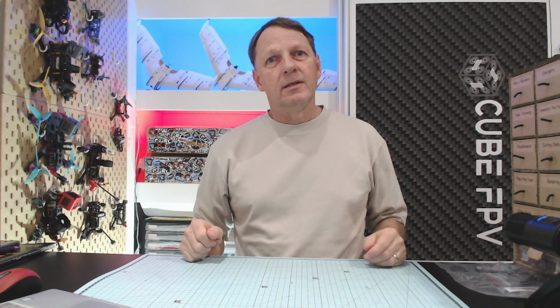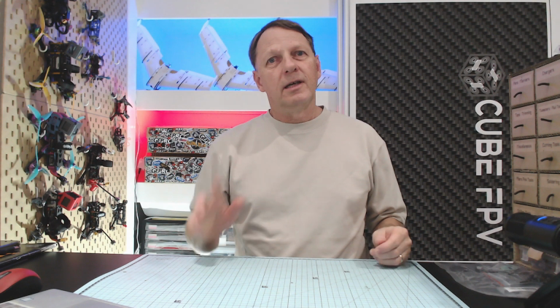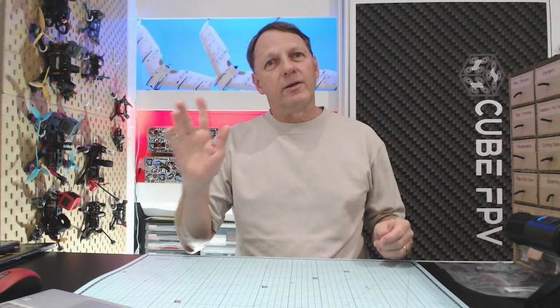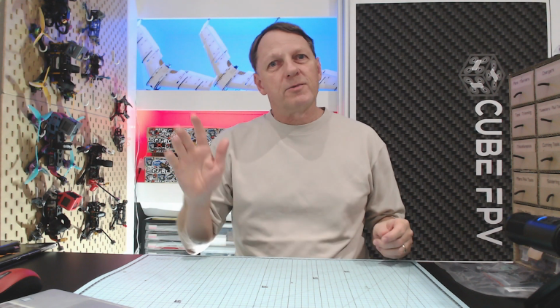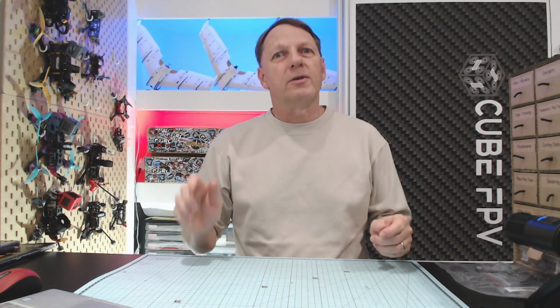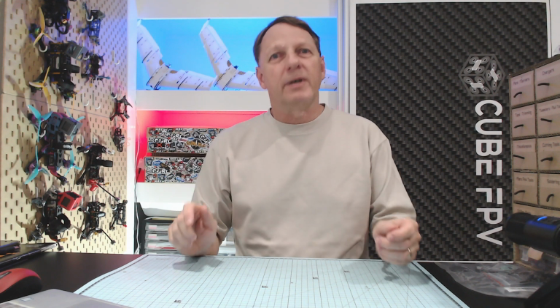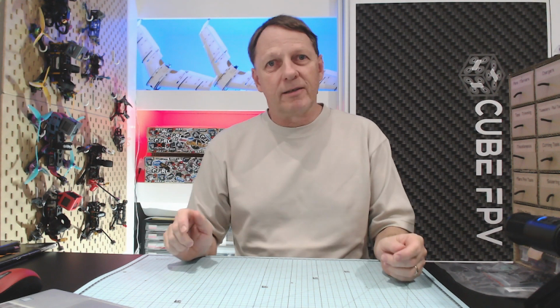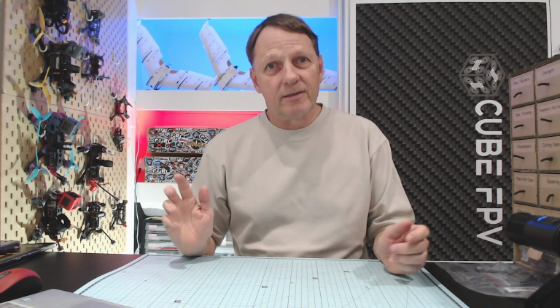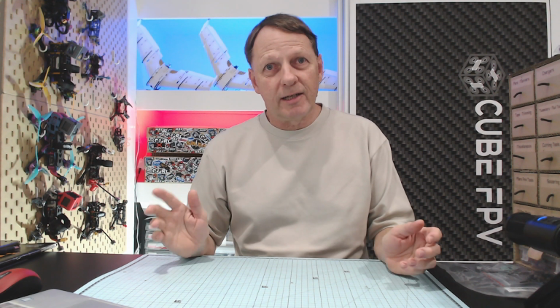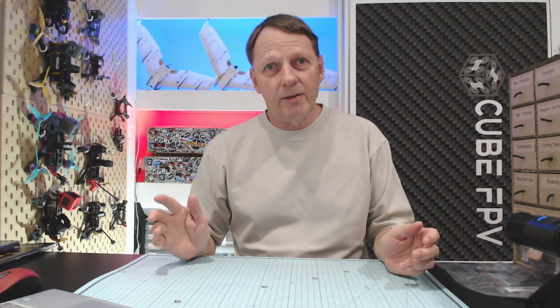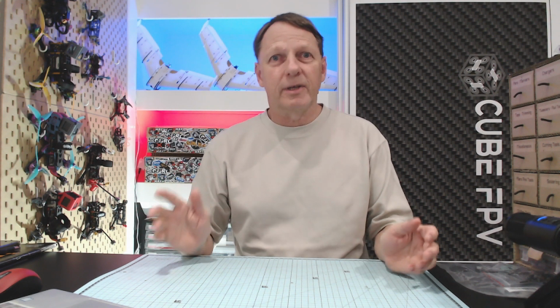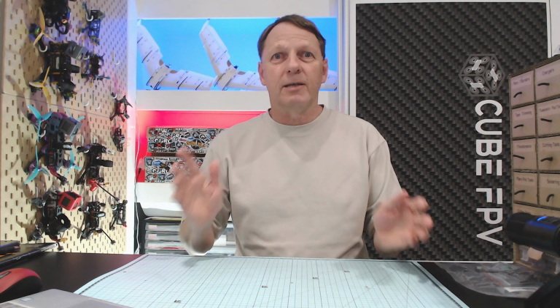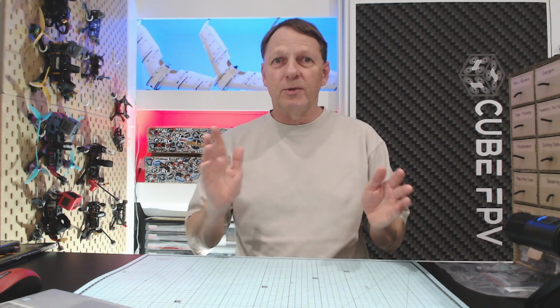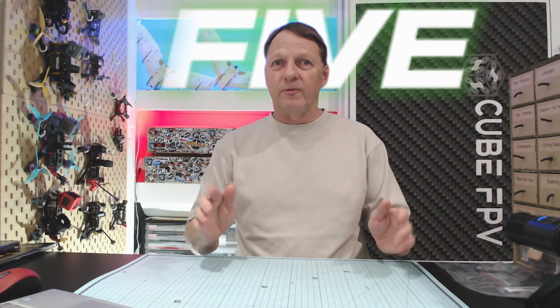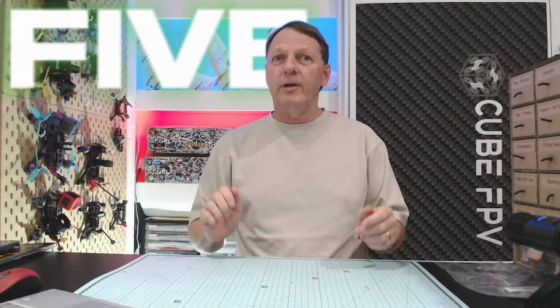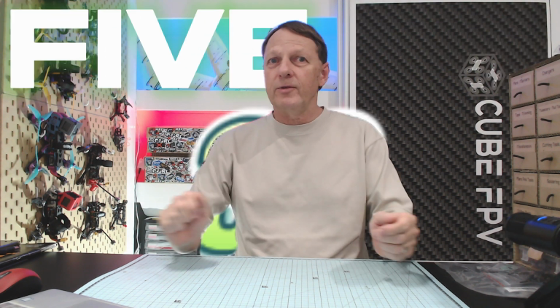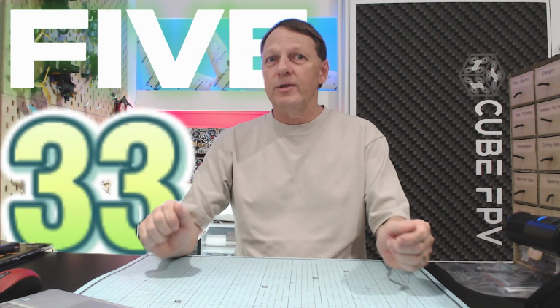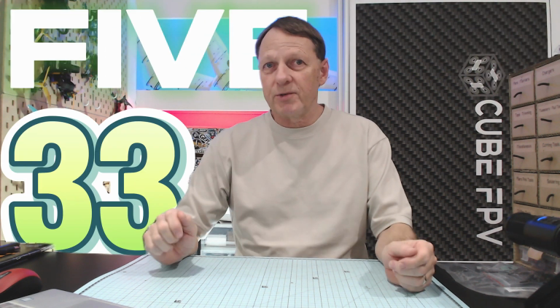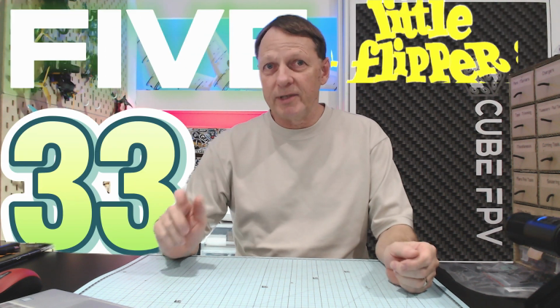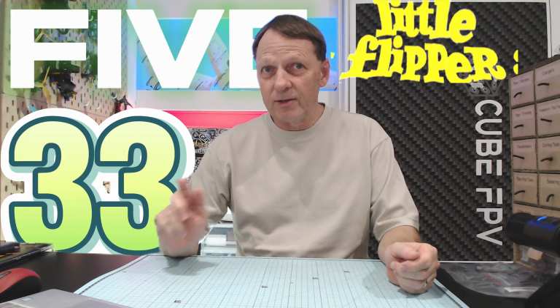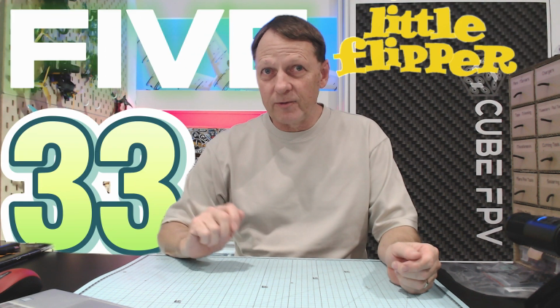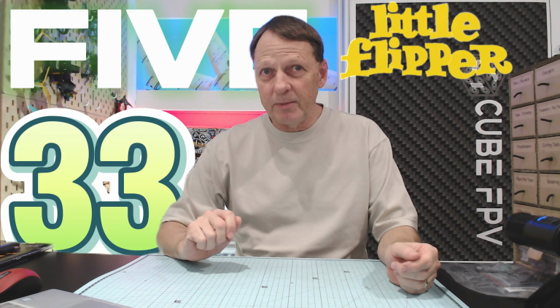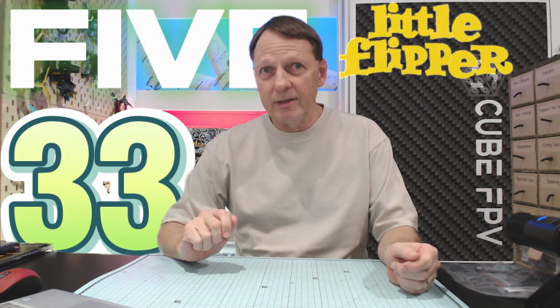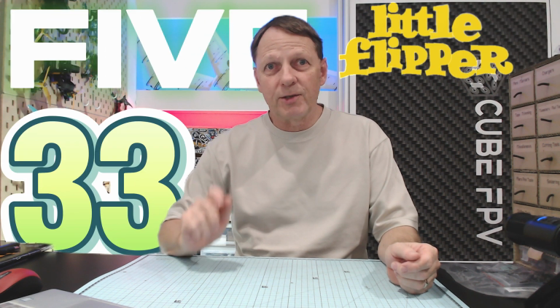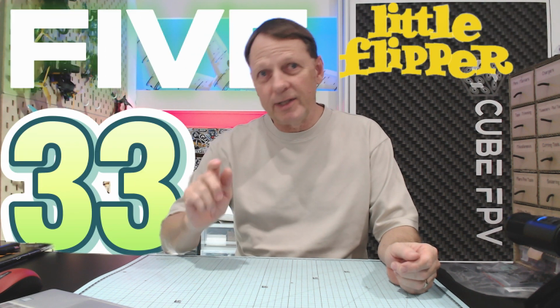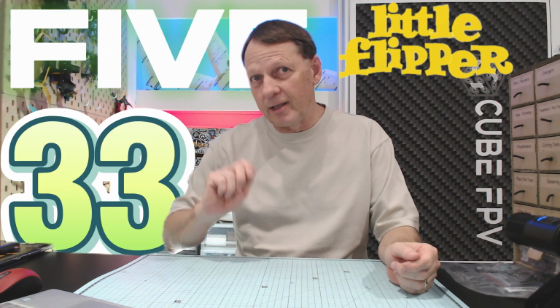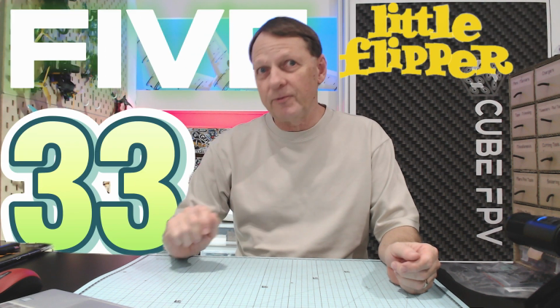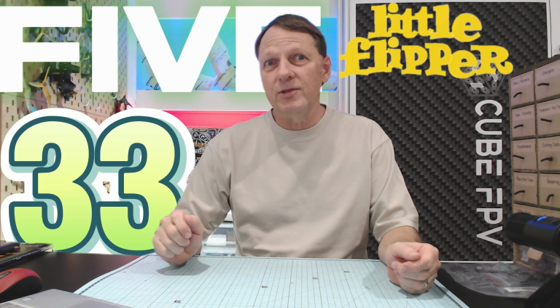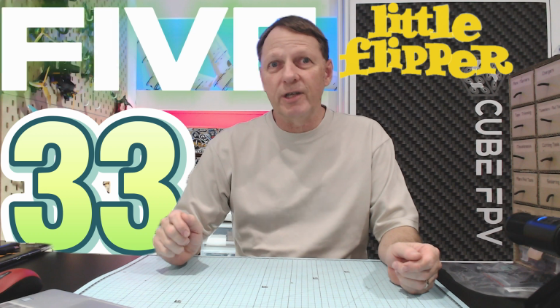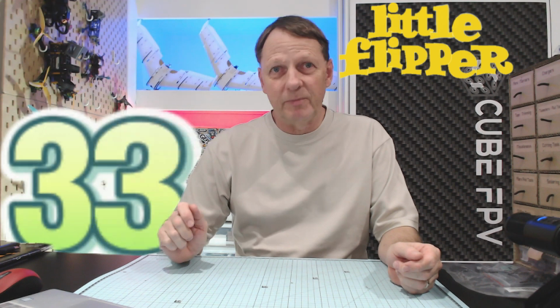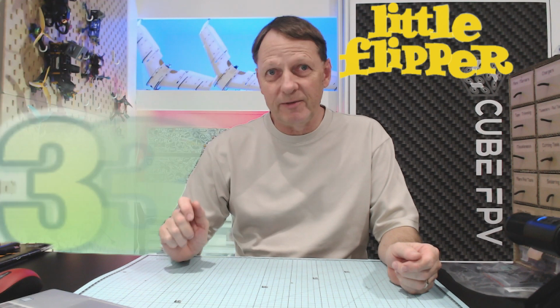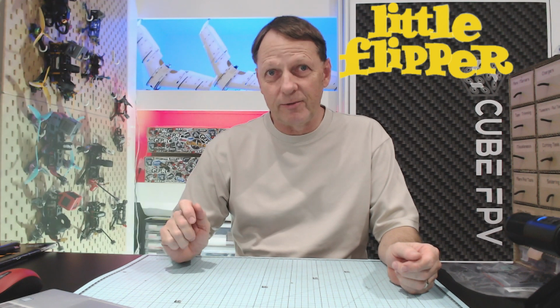Hey guys, welcome back. Today we're going to build the 533 Little Flipper 3.5 inch FPV frame.